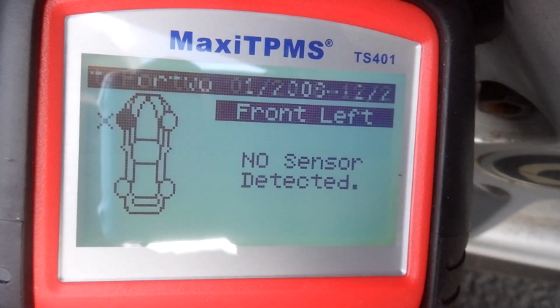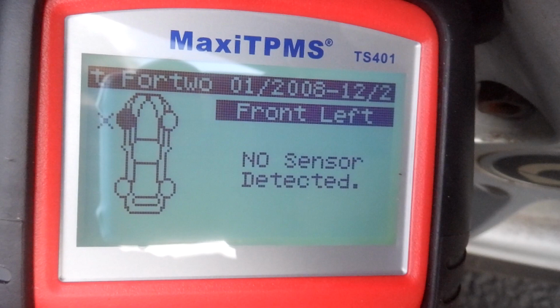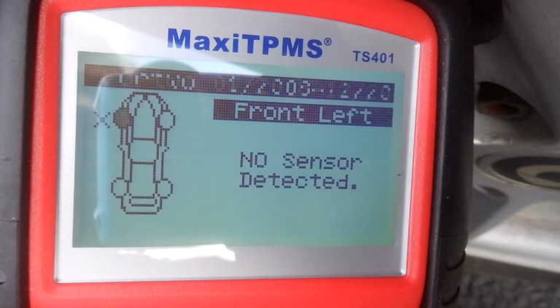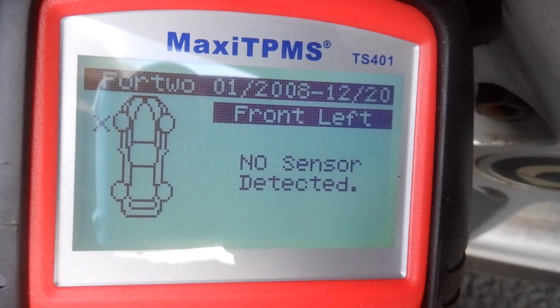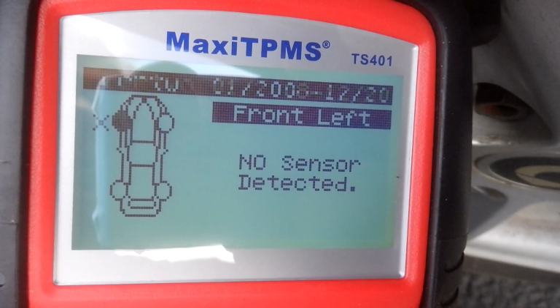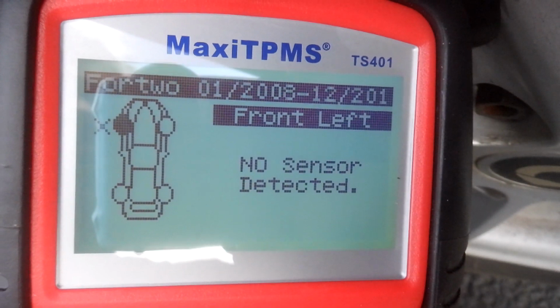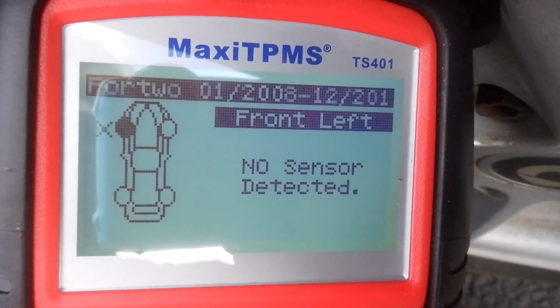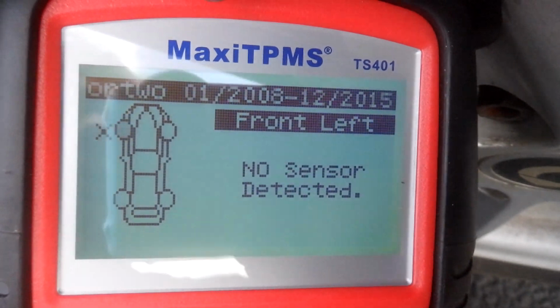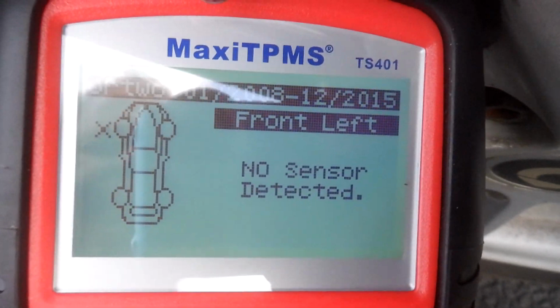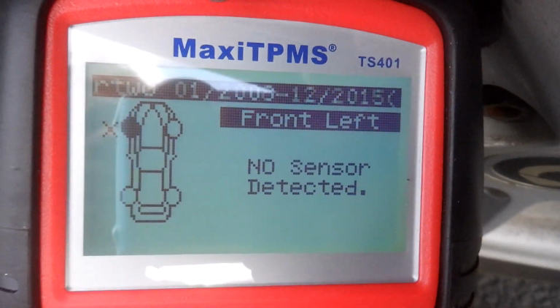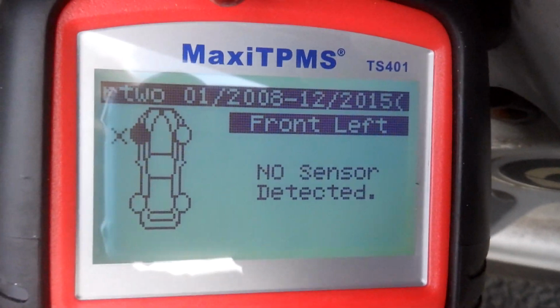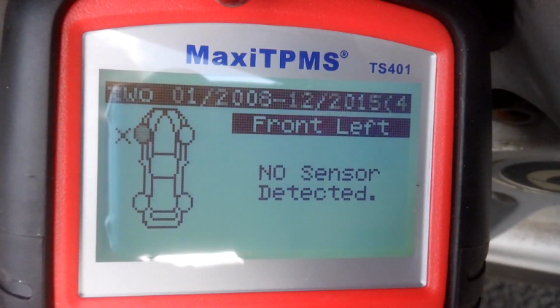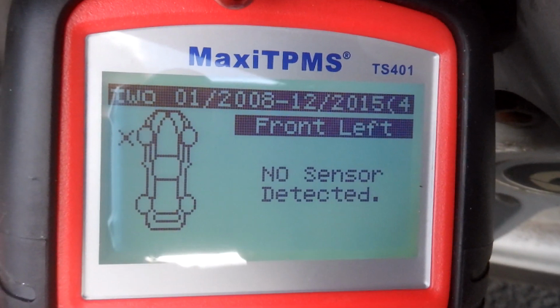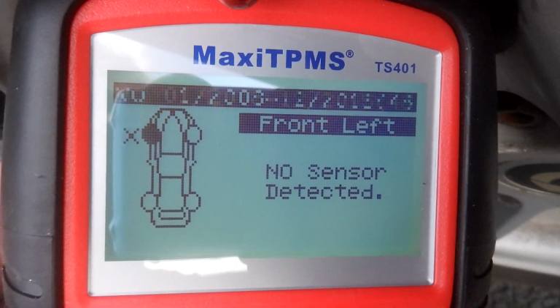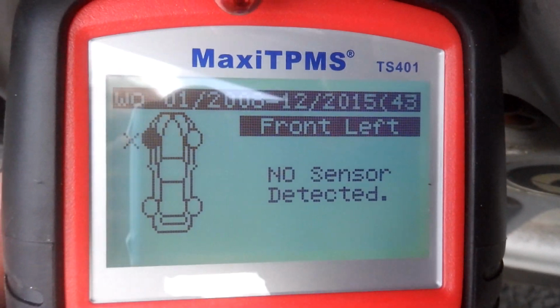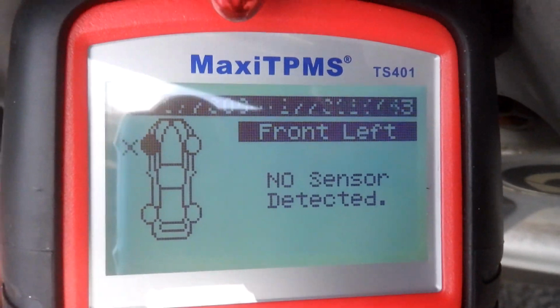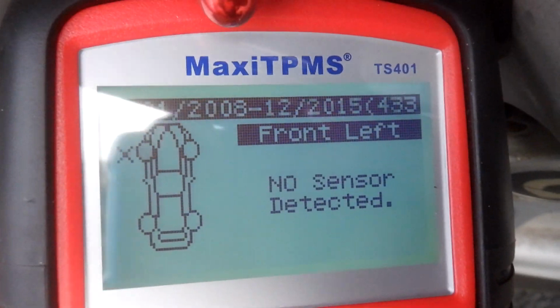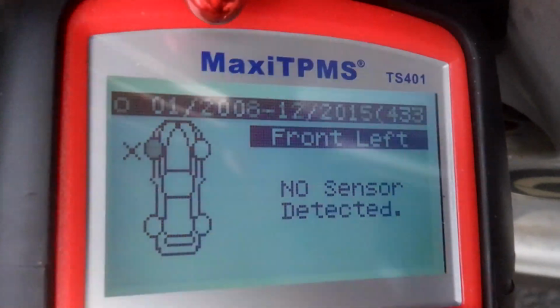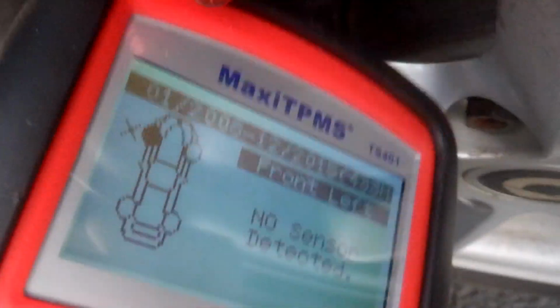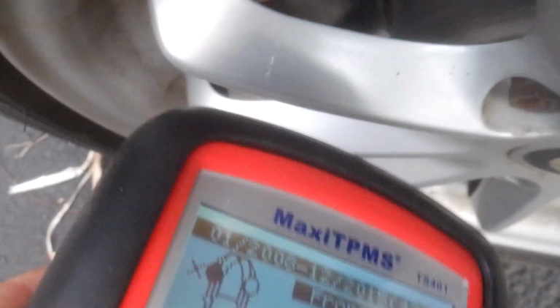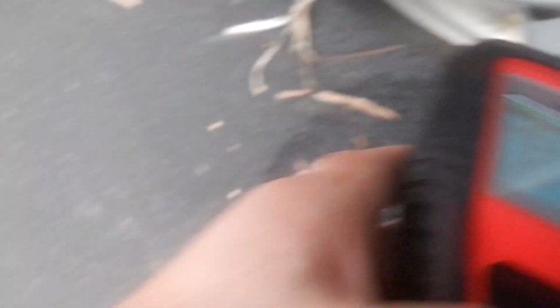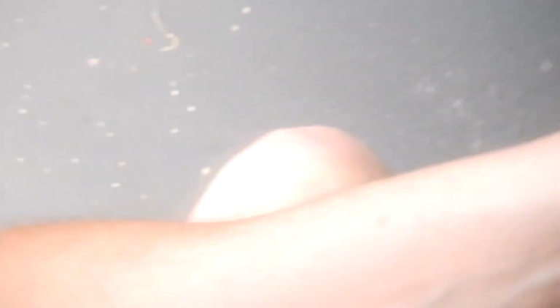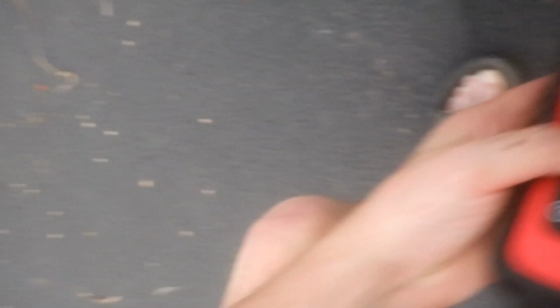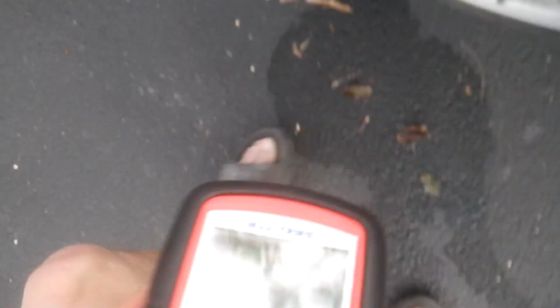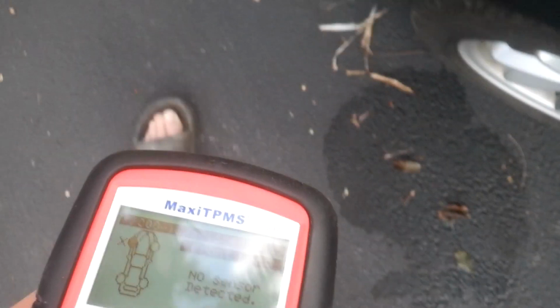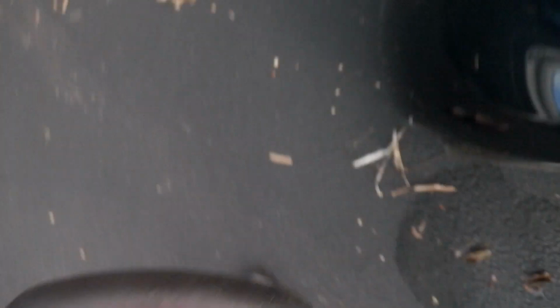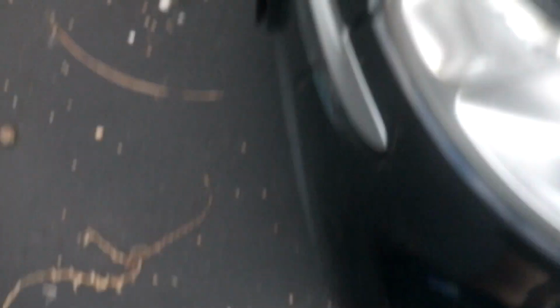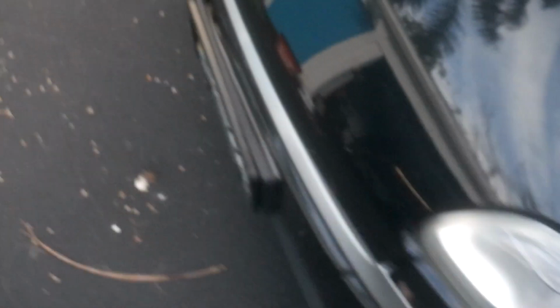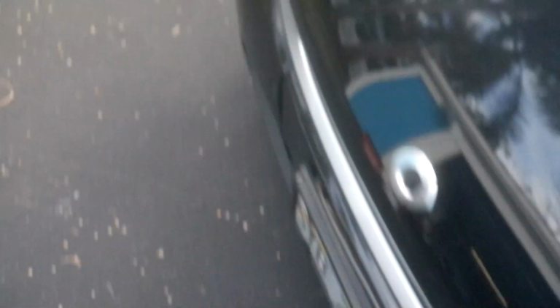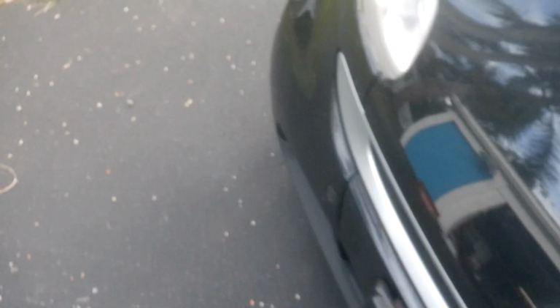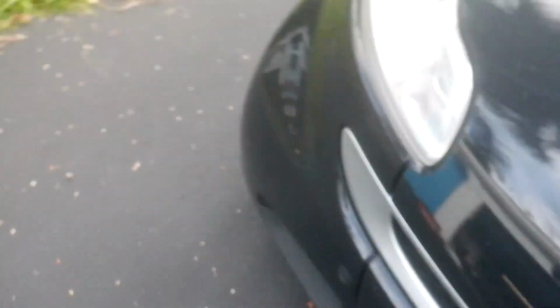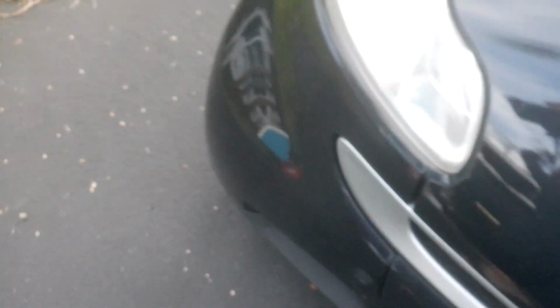So no sensor detected on this one, because the battery is dead, probably. I'm going to go over to the next one.